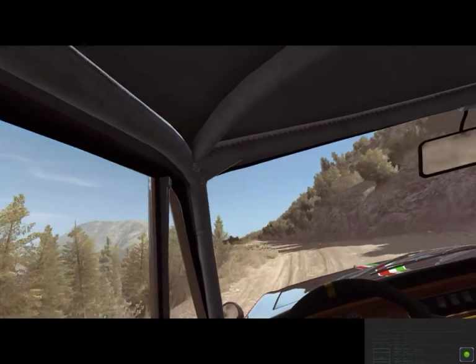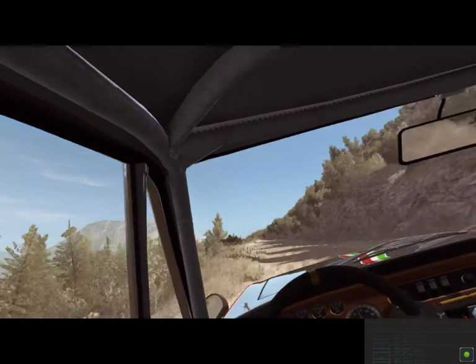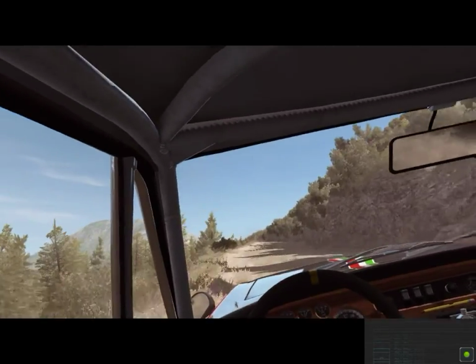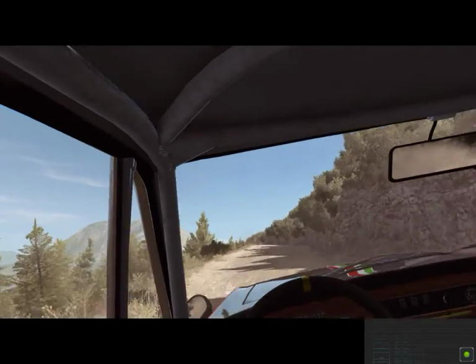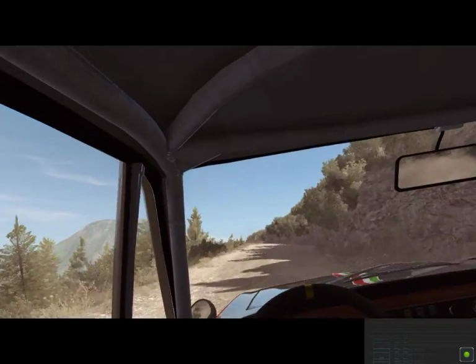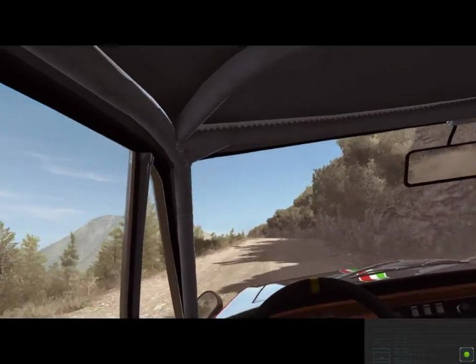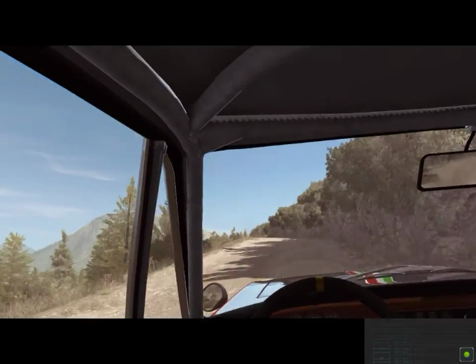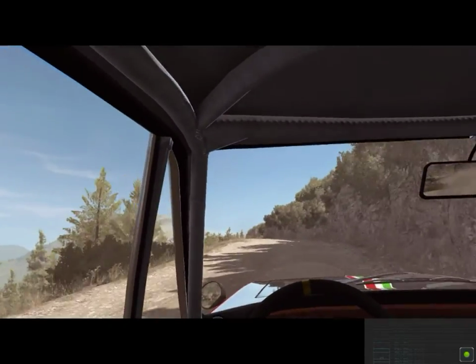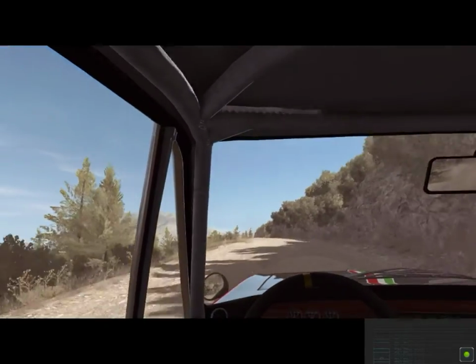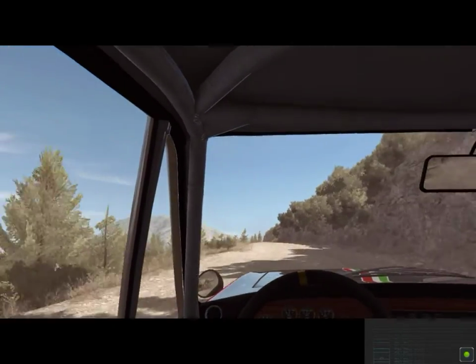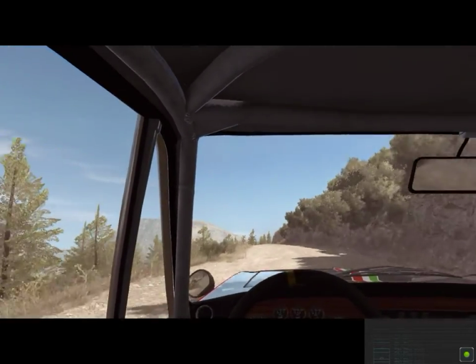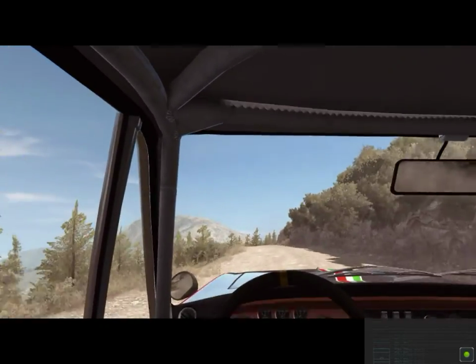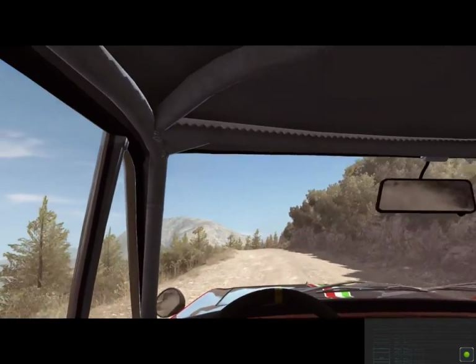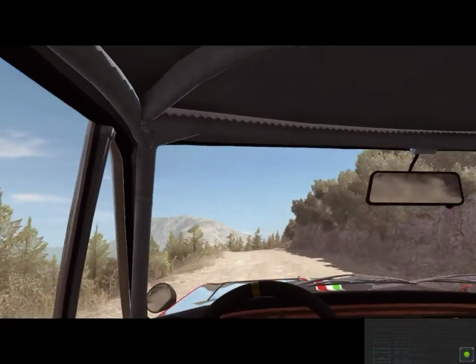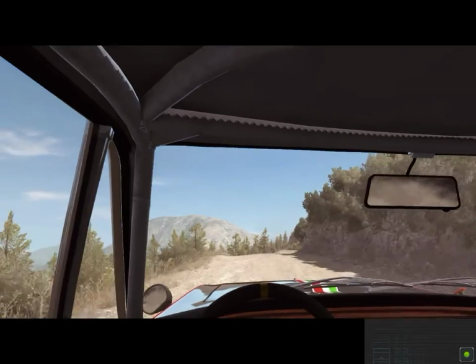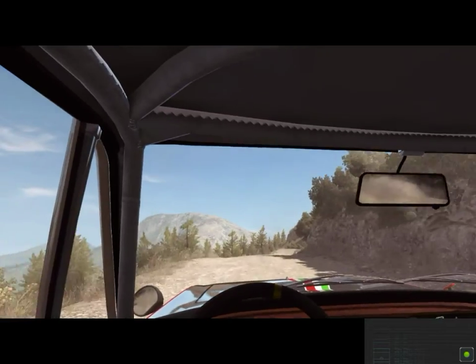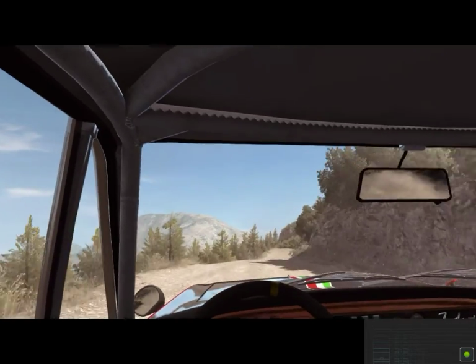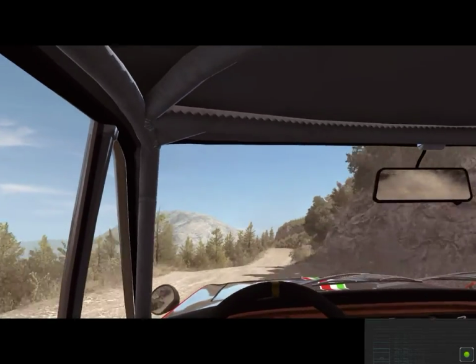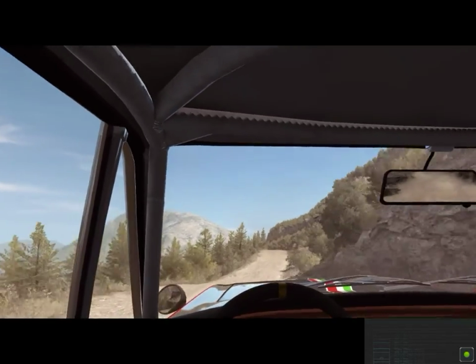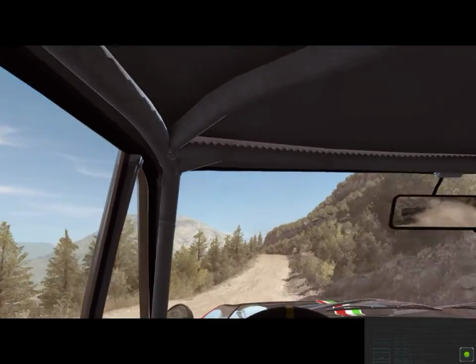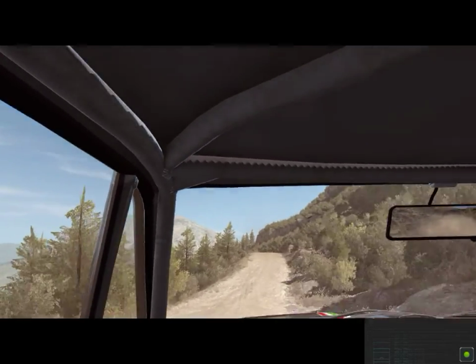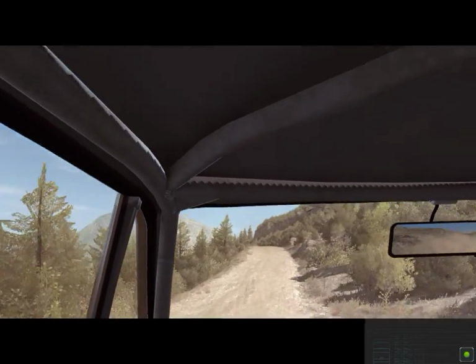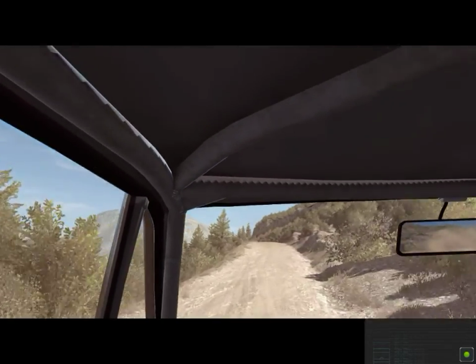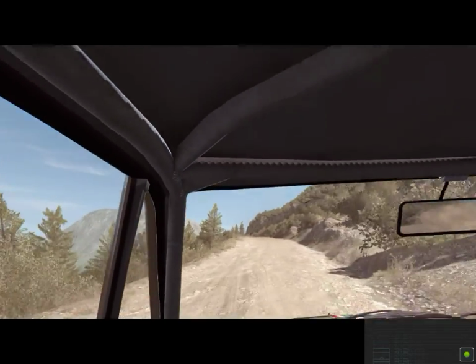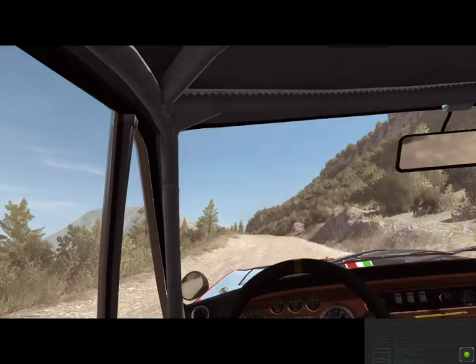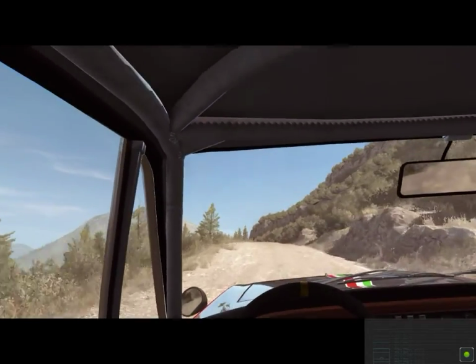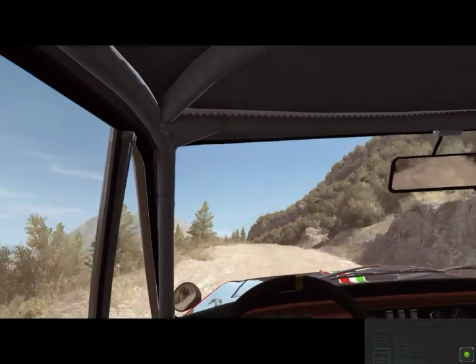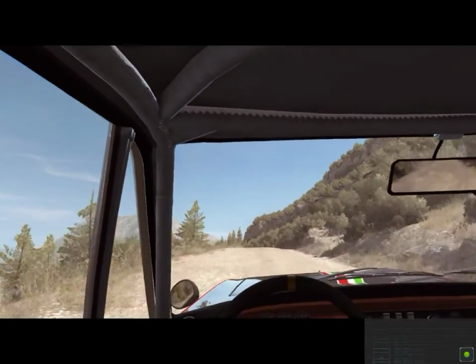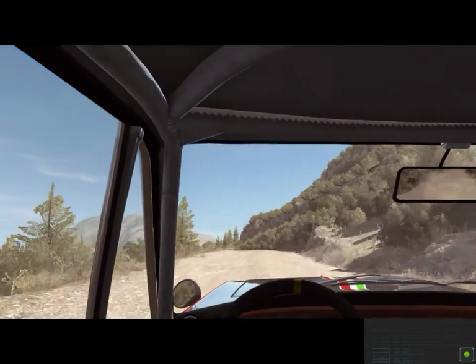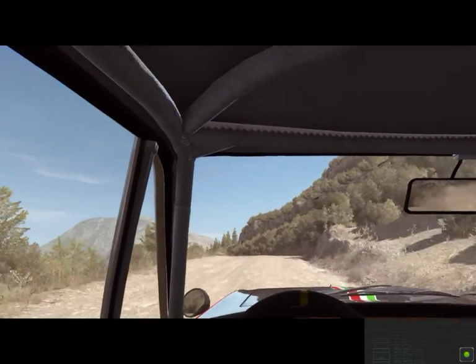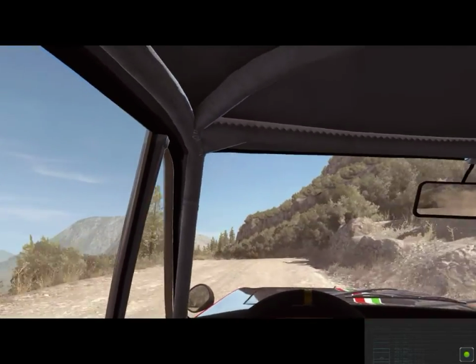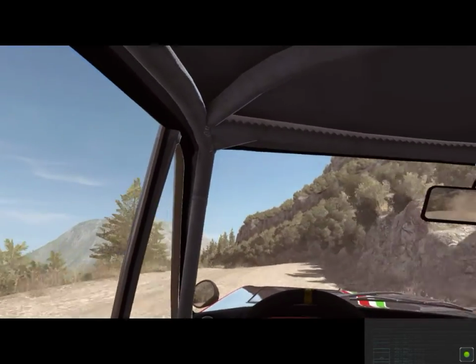Keep right, over crest. Into left five, don't cut. 80. Finish.